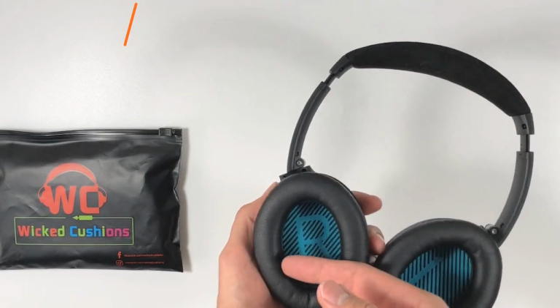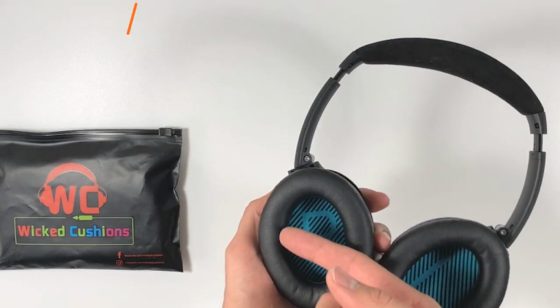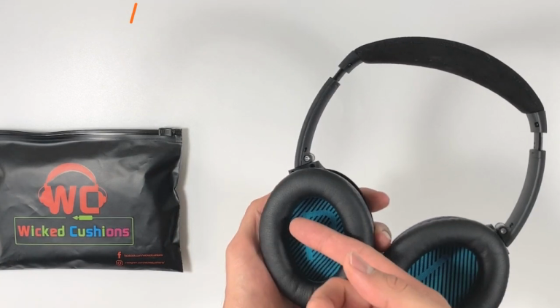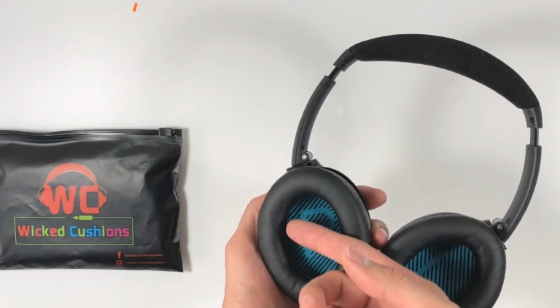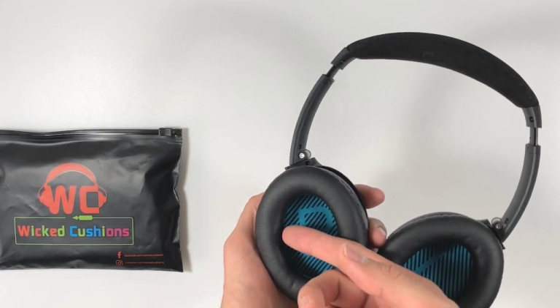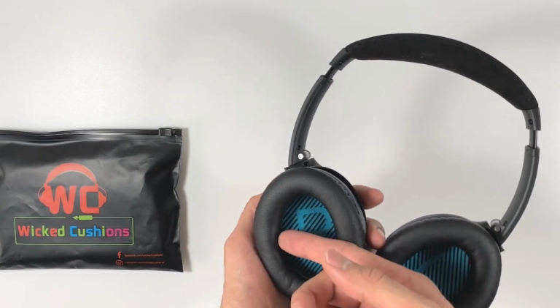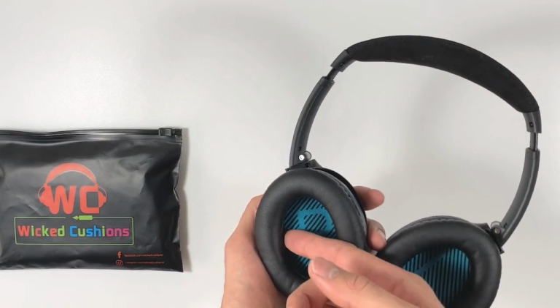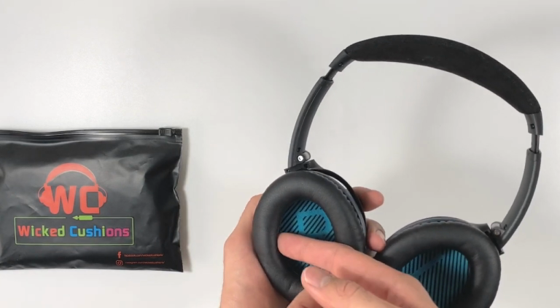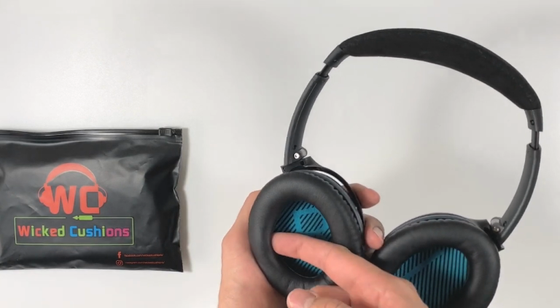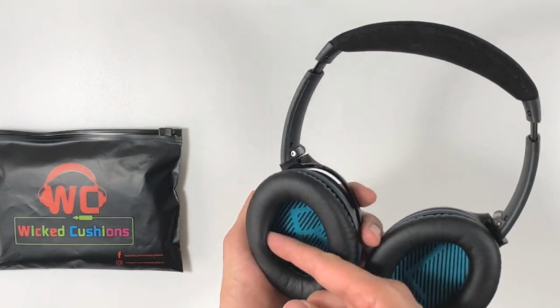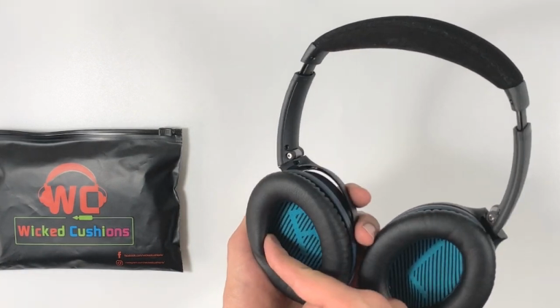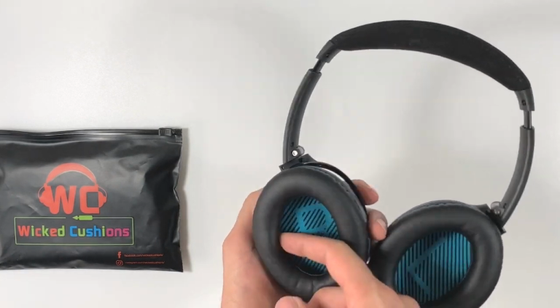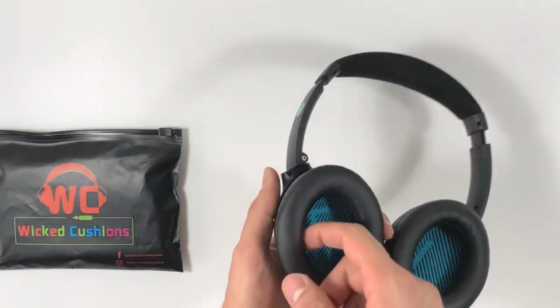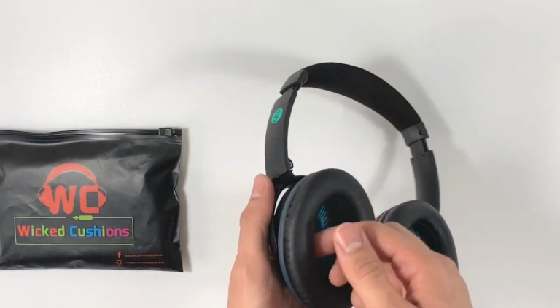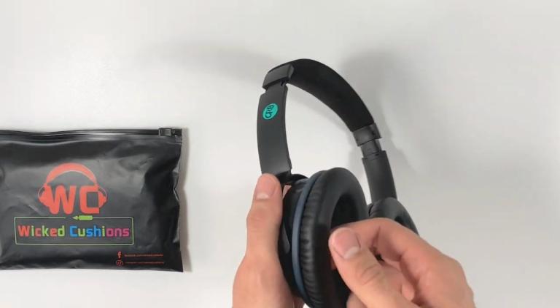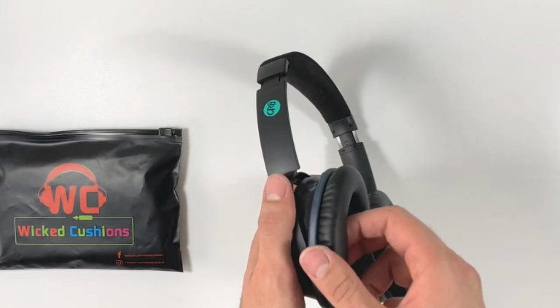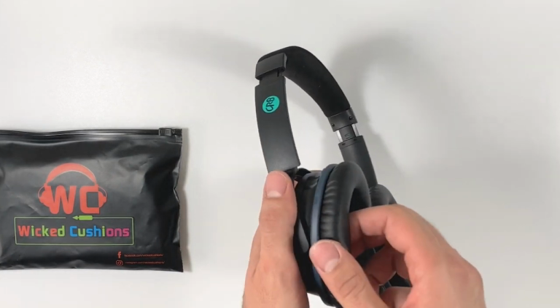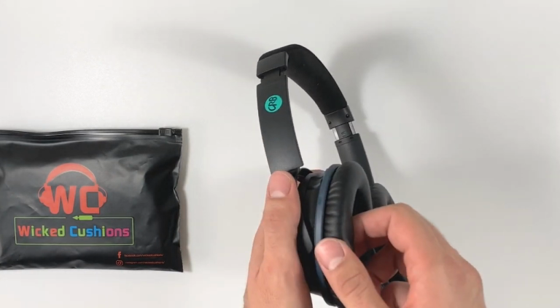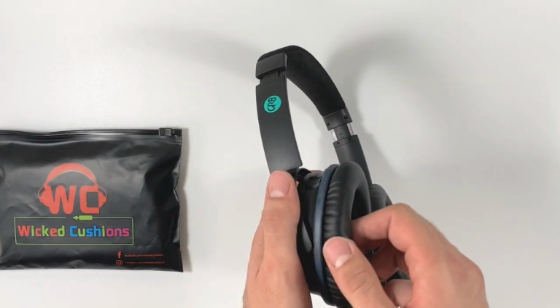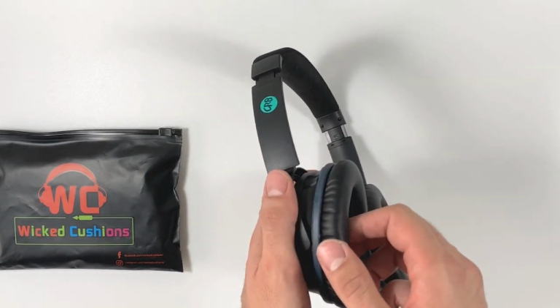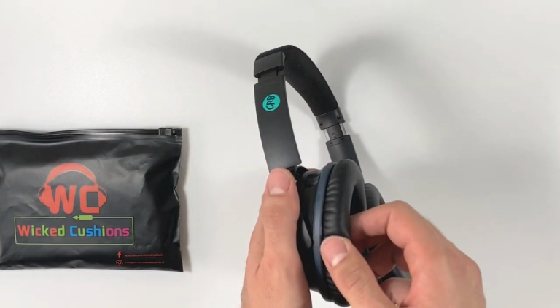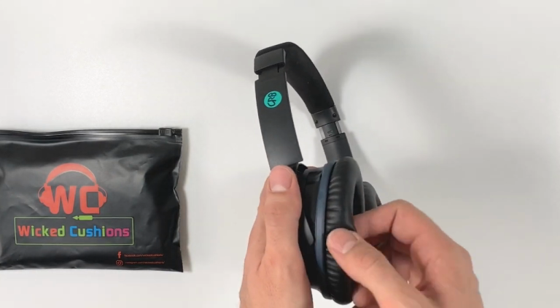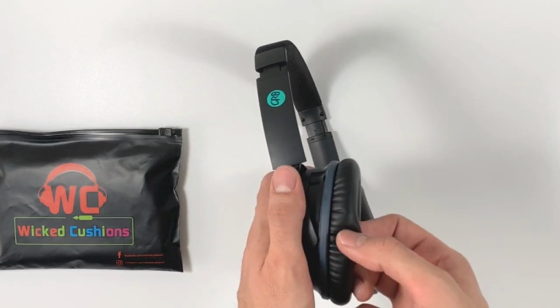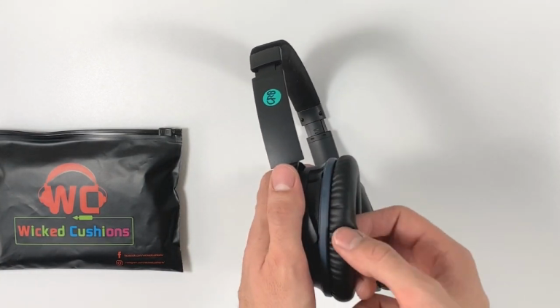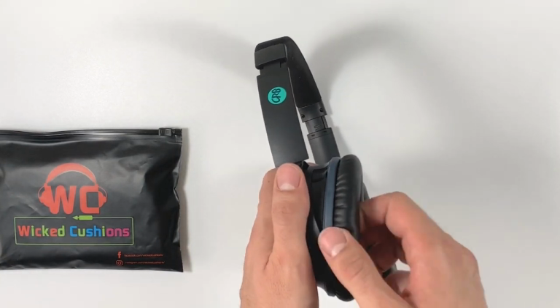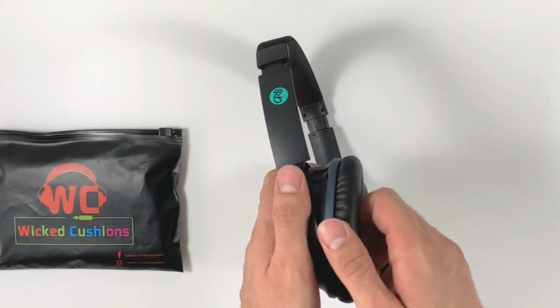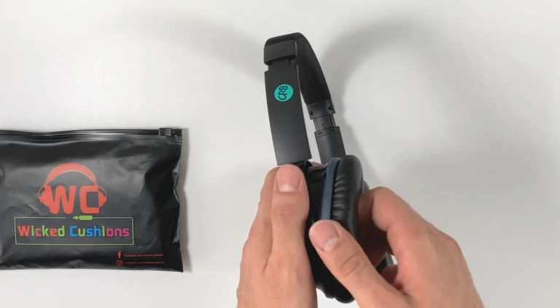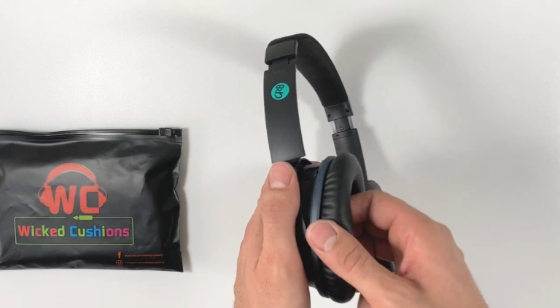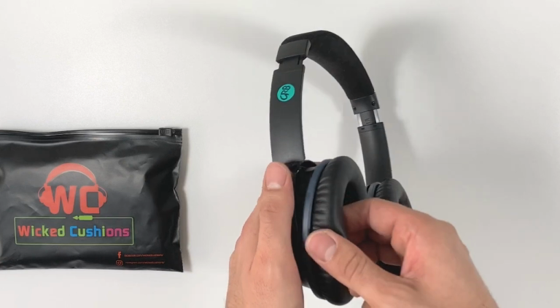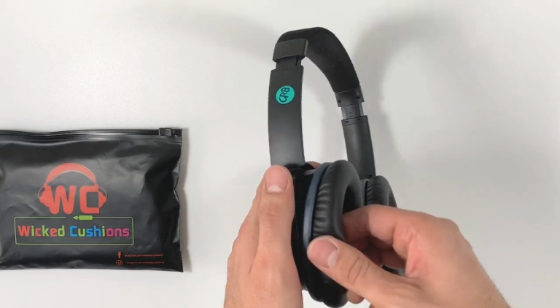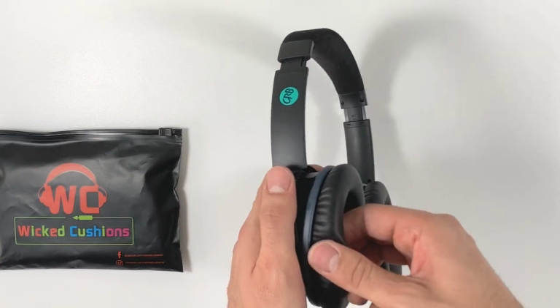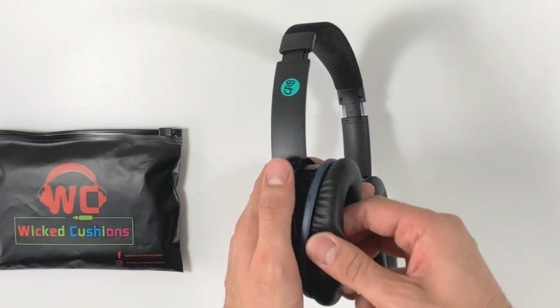Hold on to the earpad from within as I show and simply pull it out gently to the opposite side.